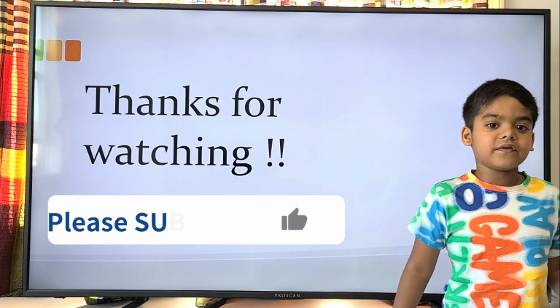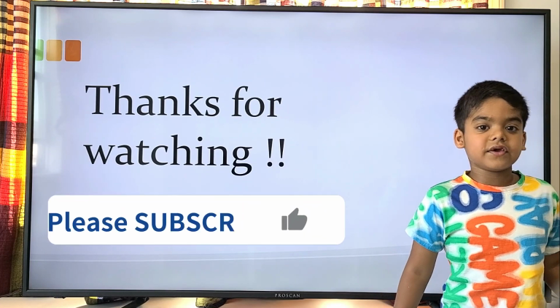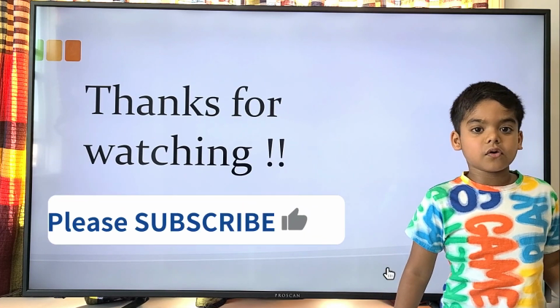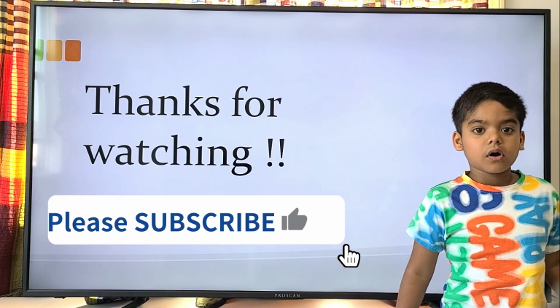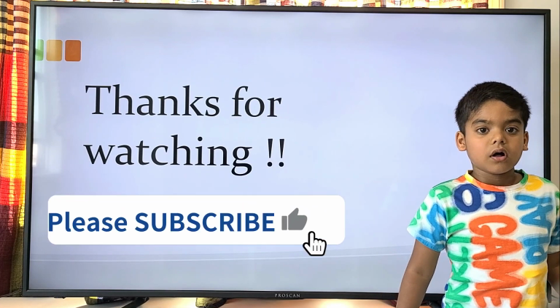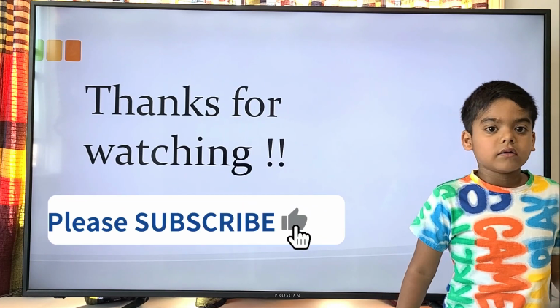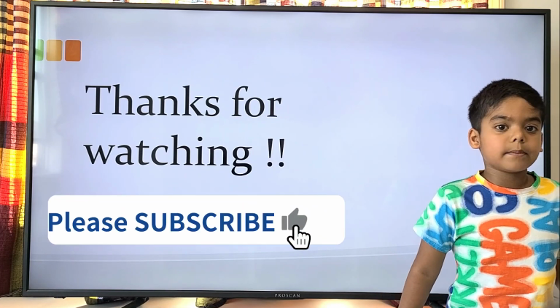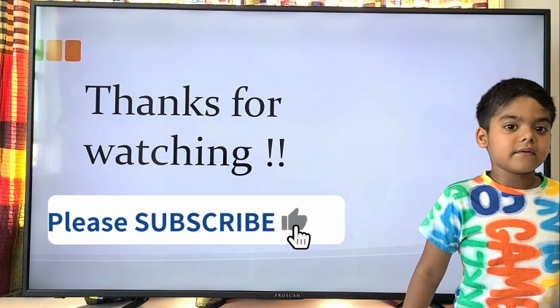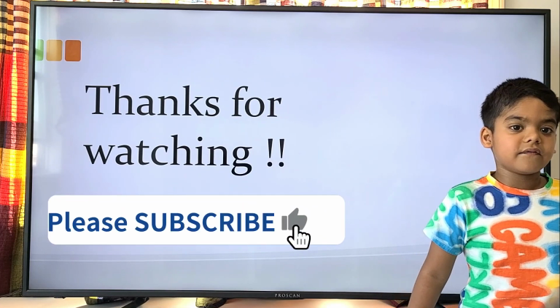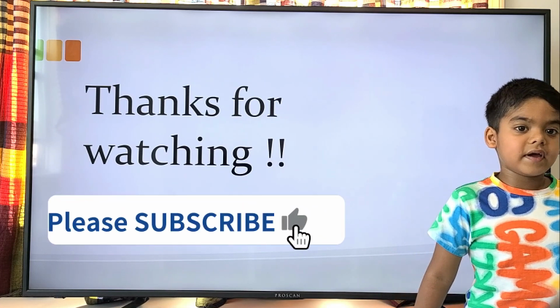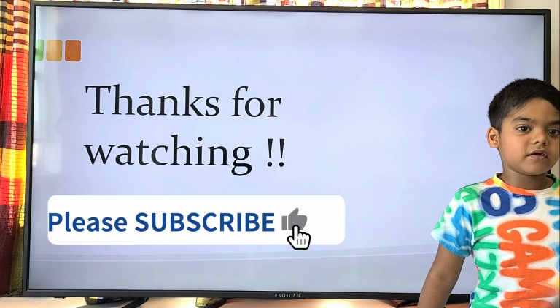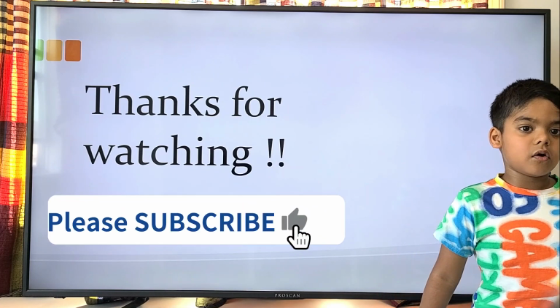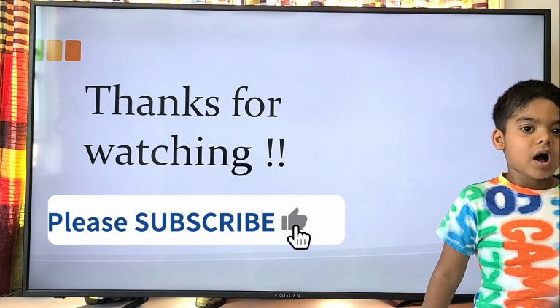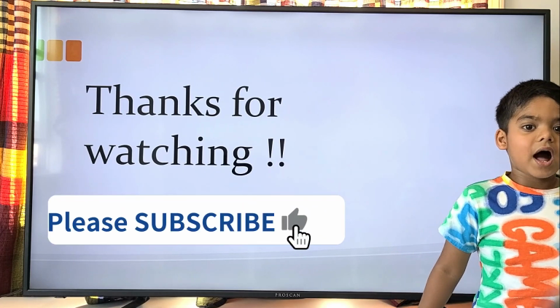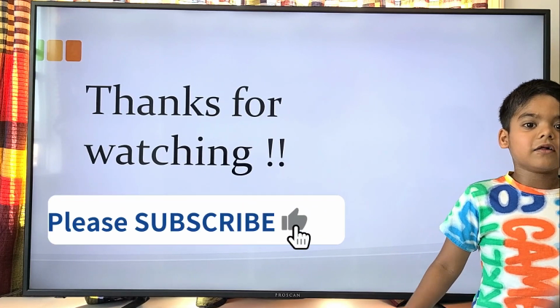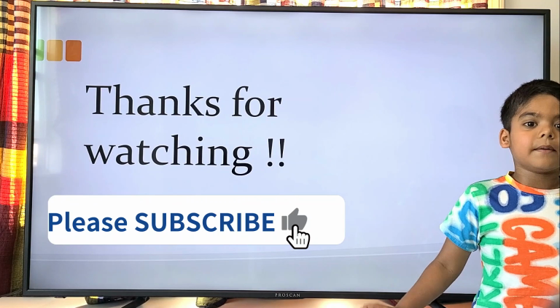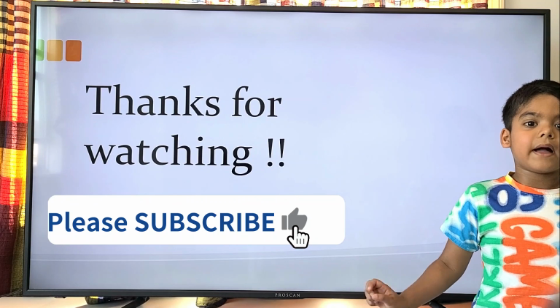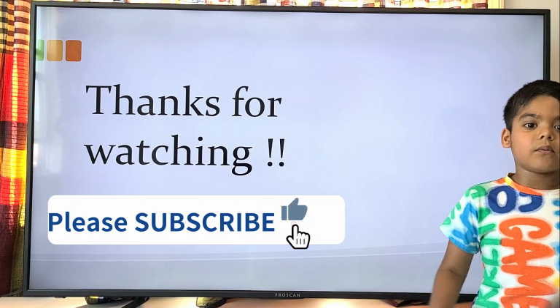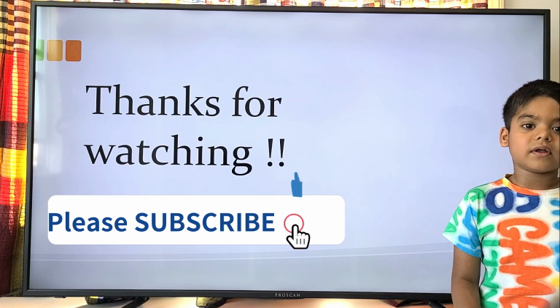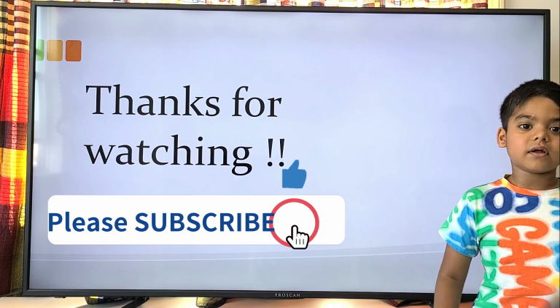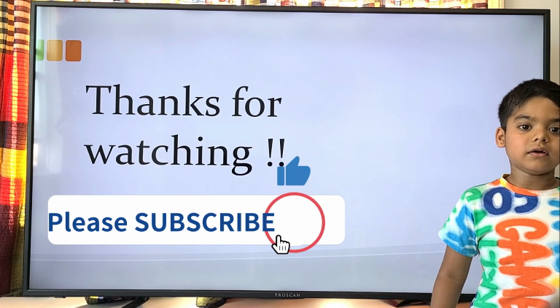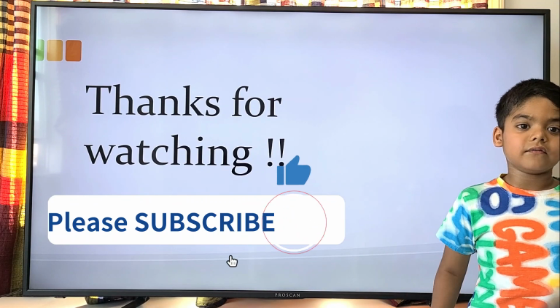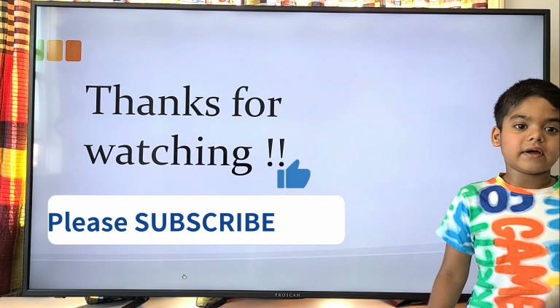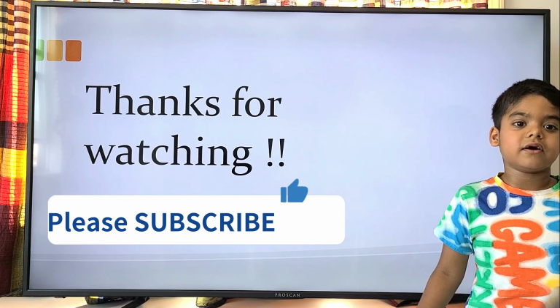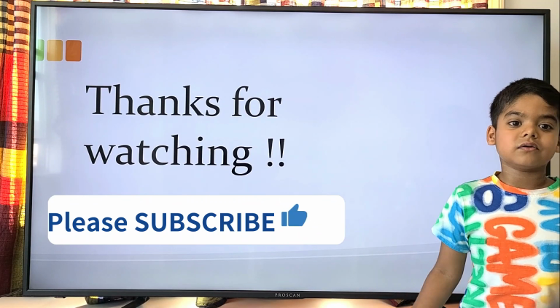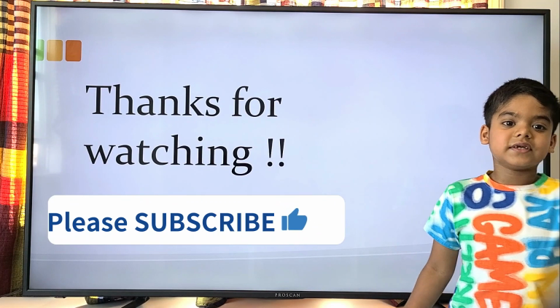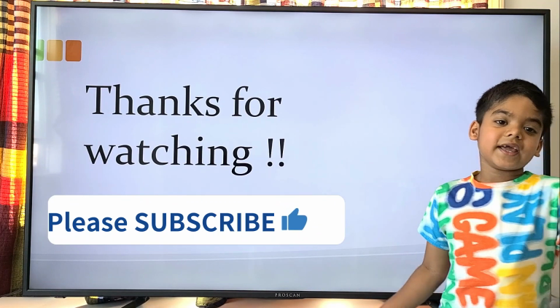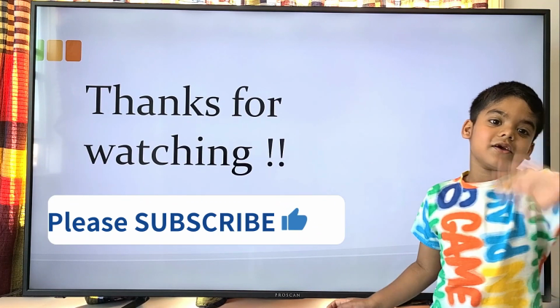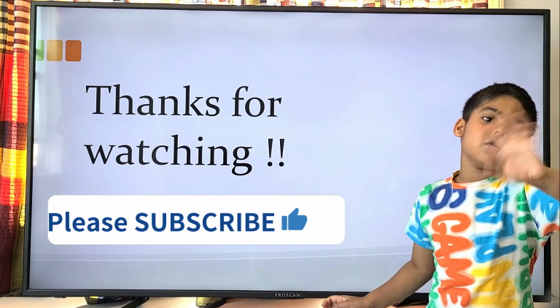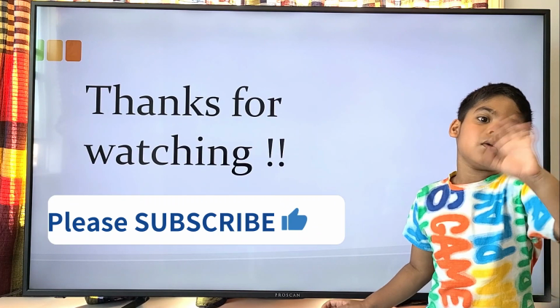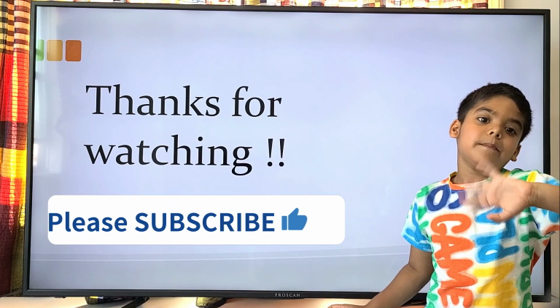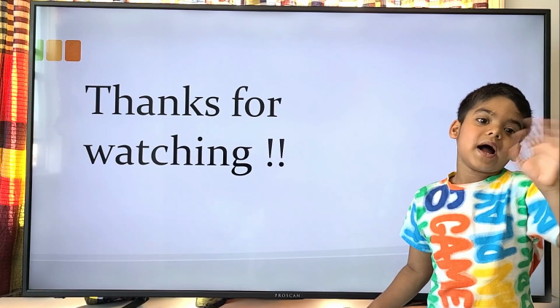Thanks for watching! If you like my video, I'll come back with another video. See you, bye!